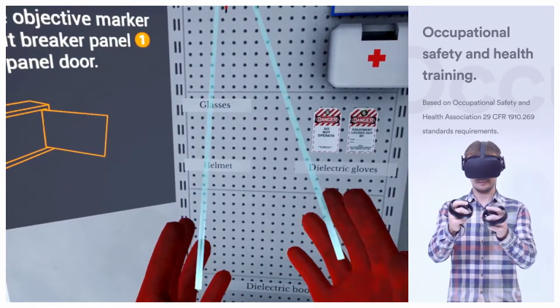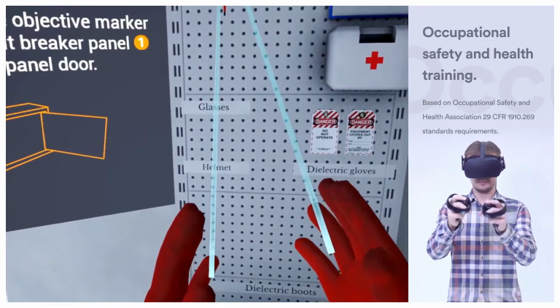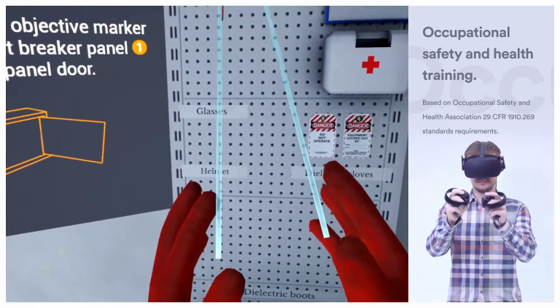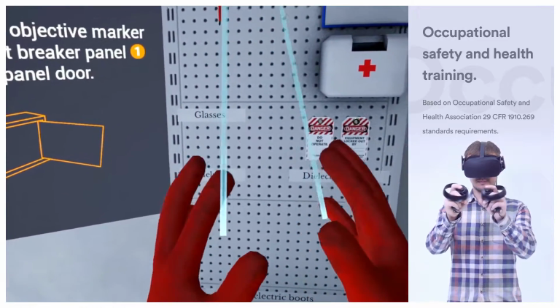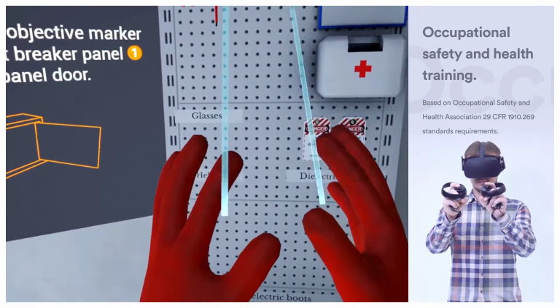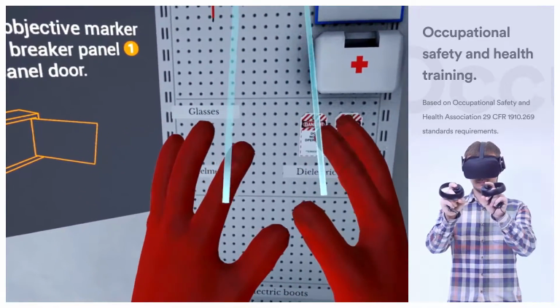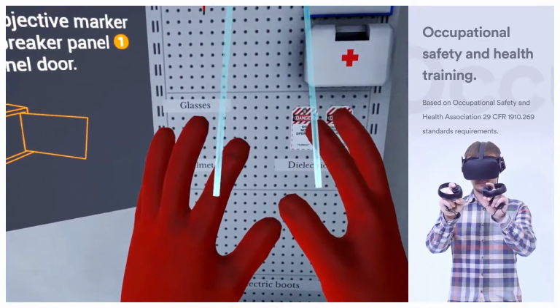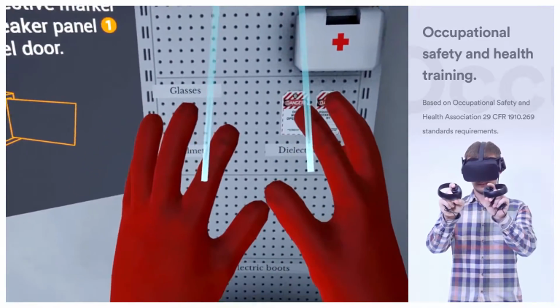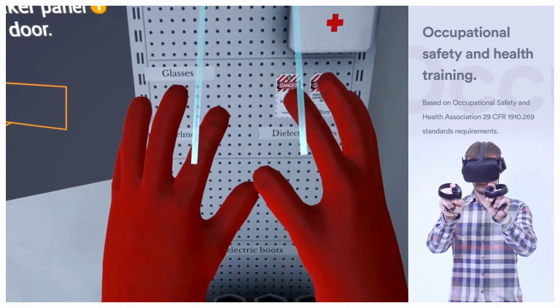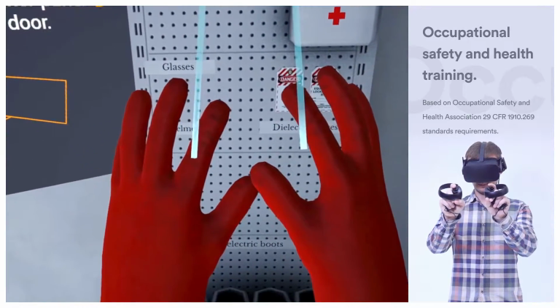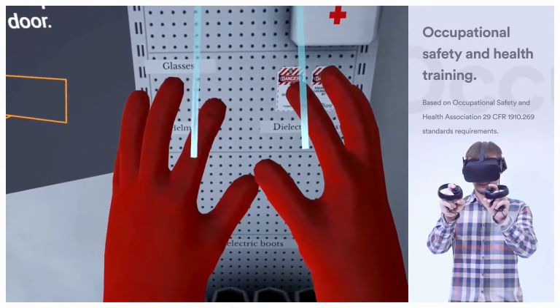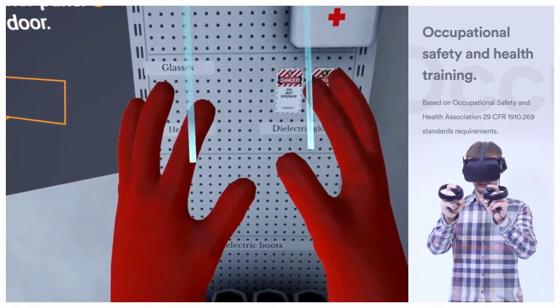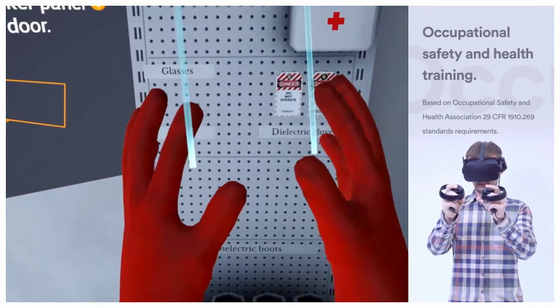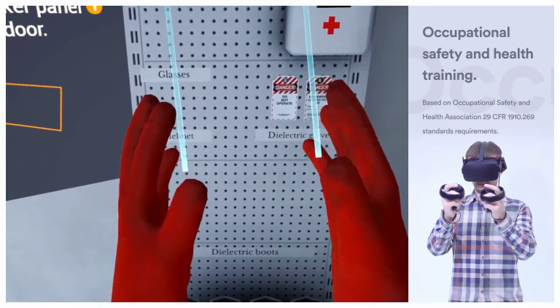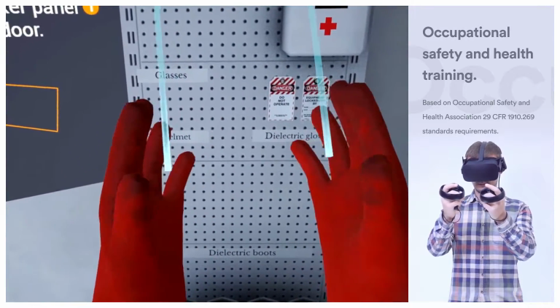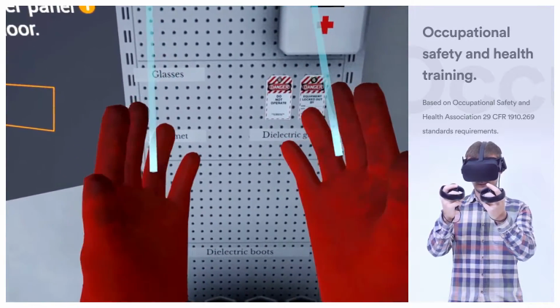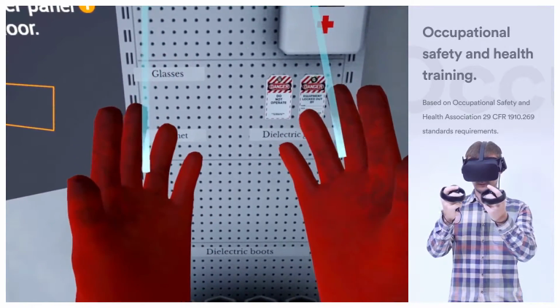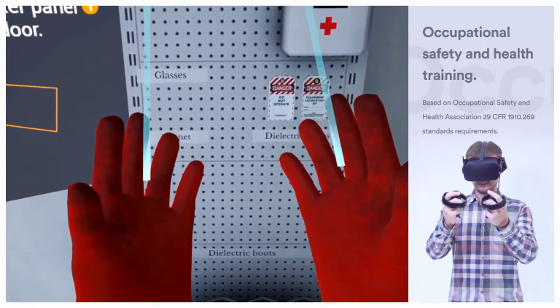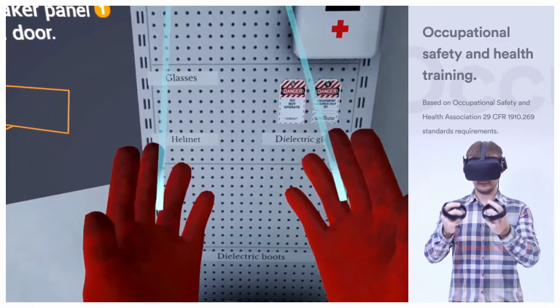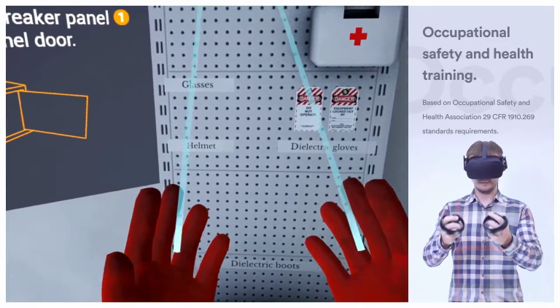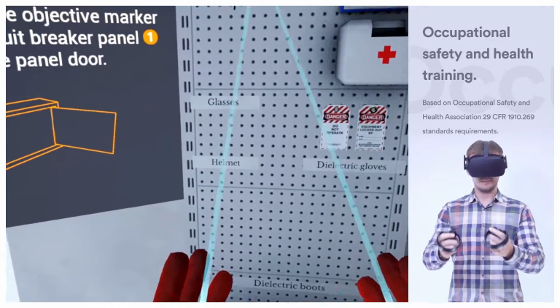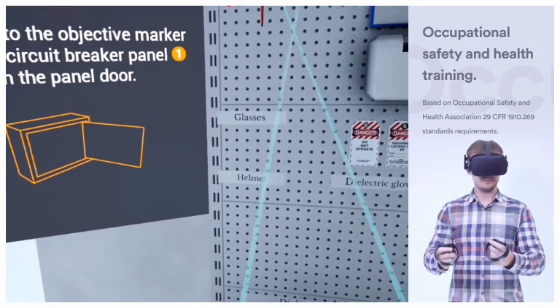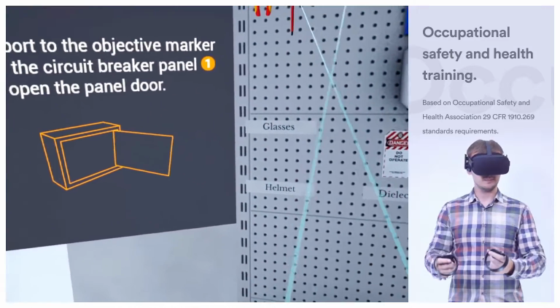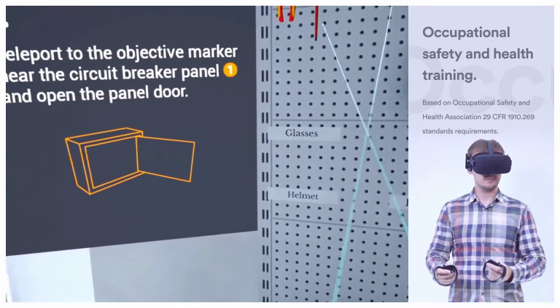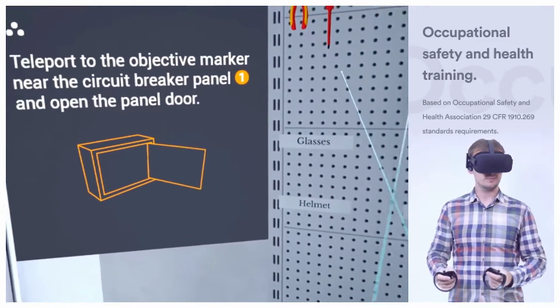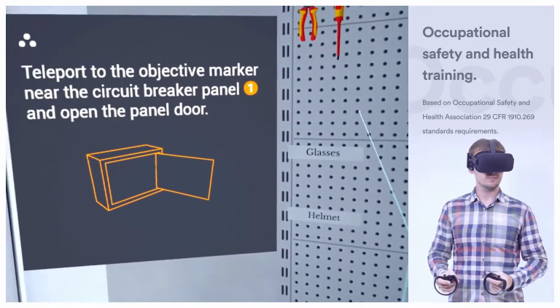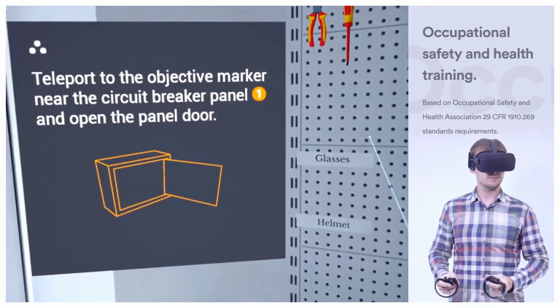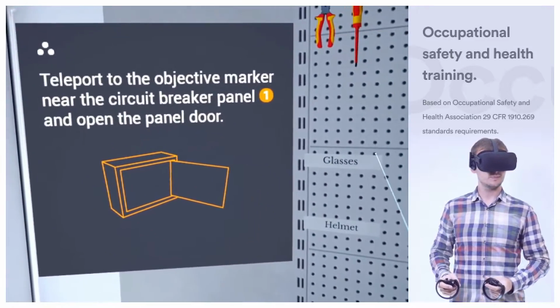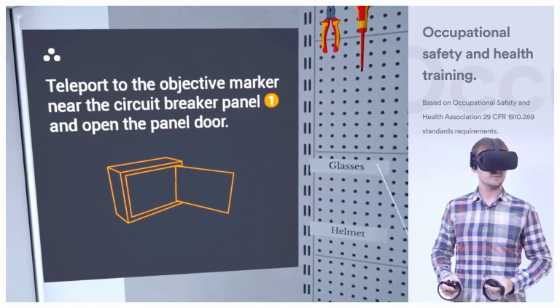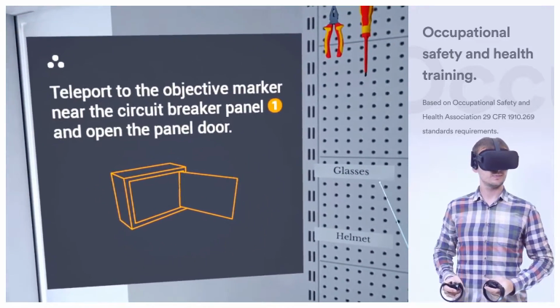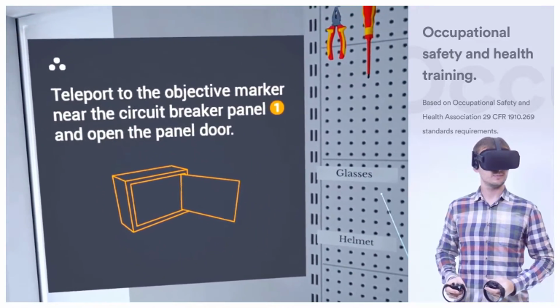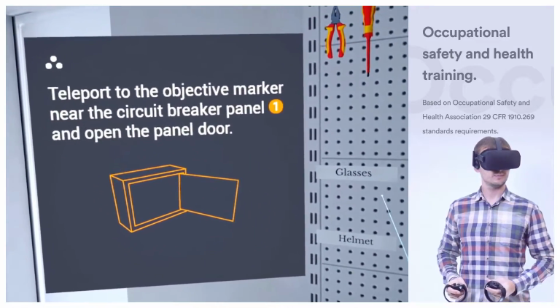Teleport to the objective marker near the circuit breaker panel 1, and open the panel door.